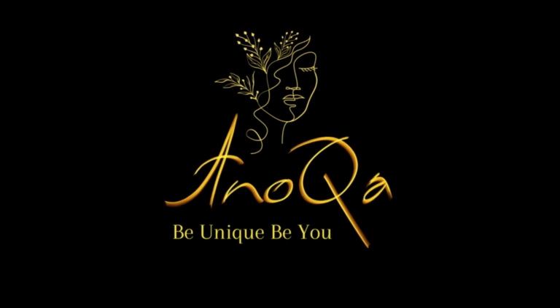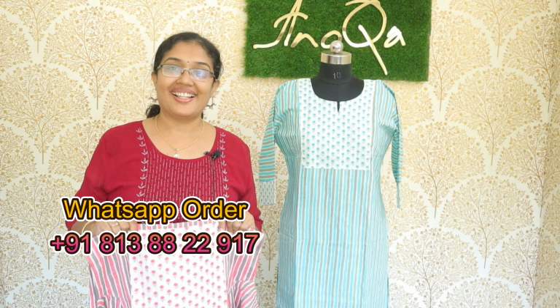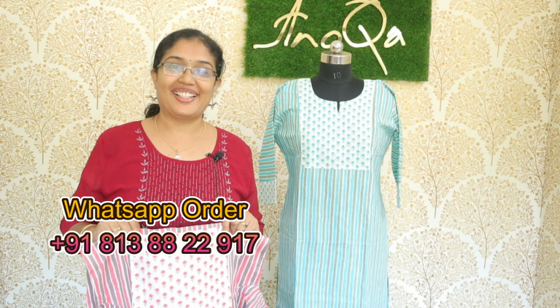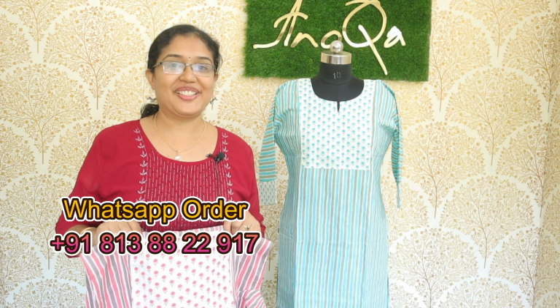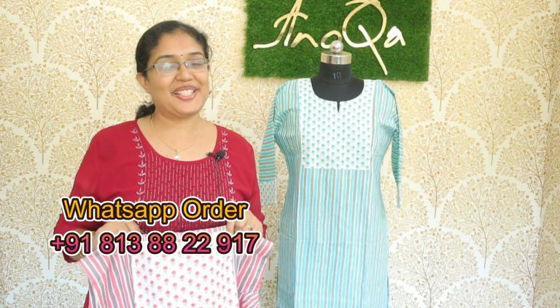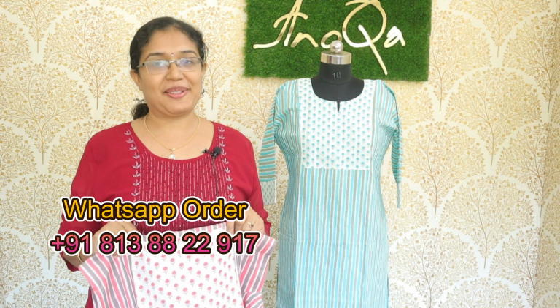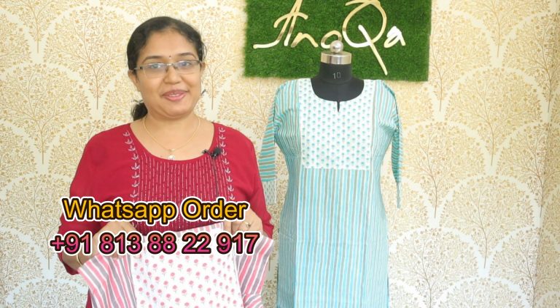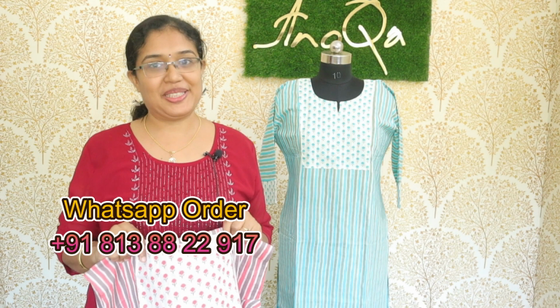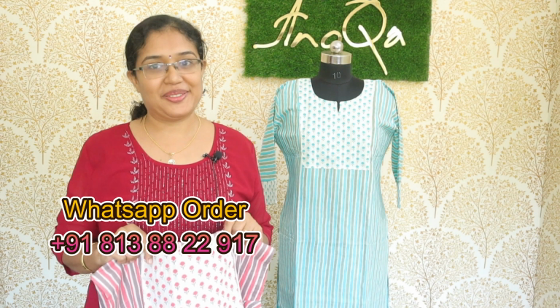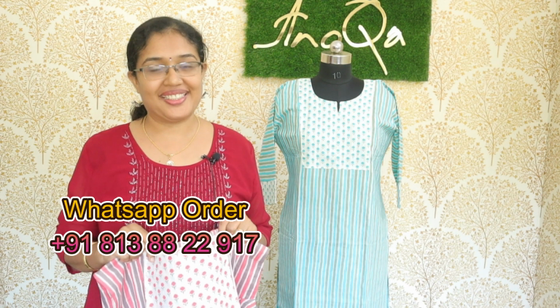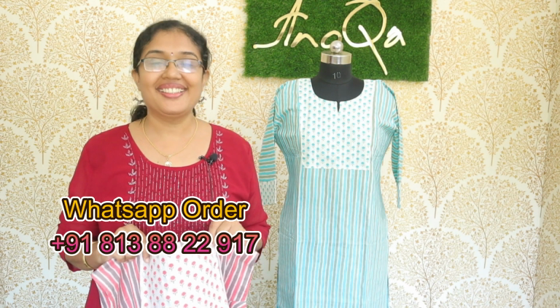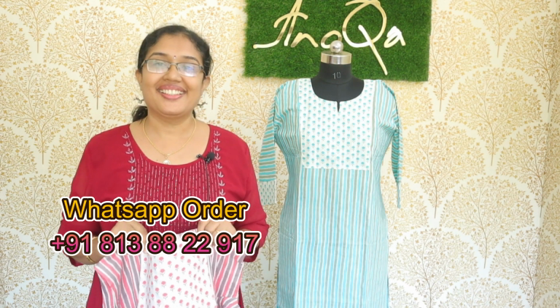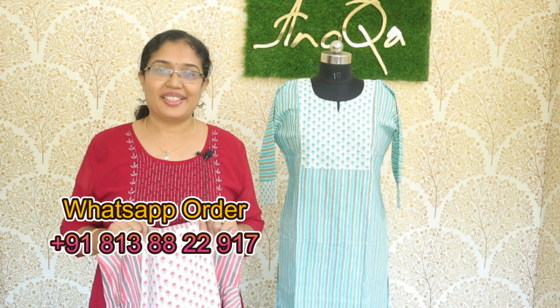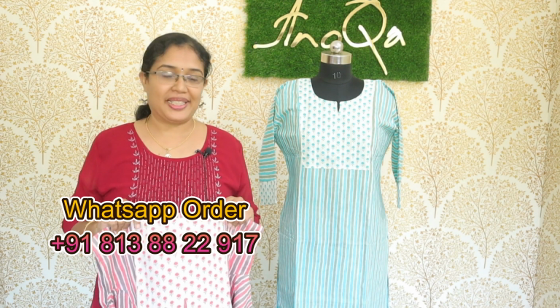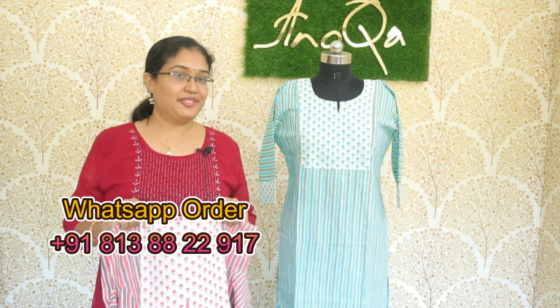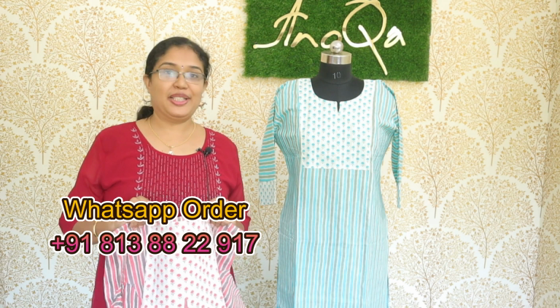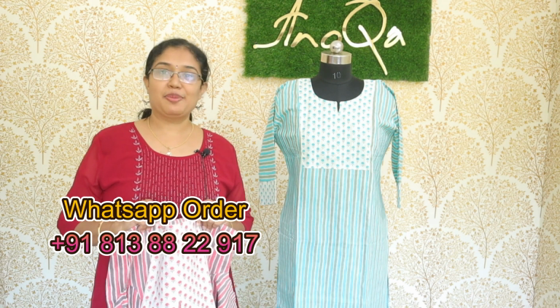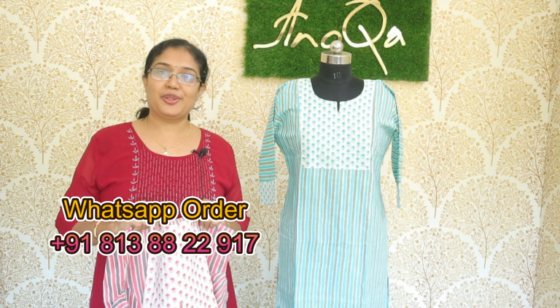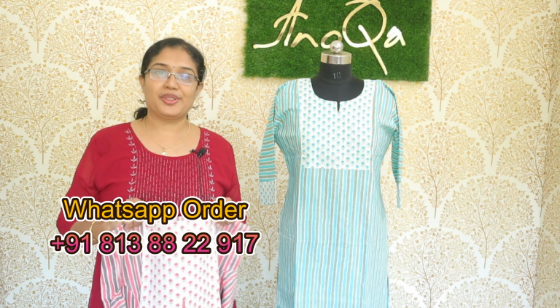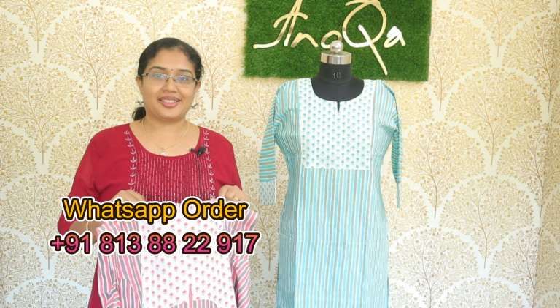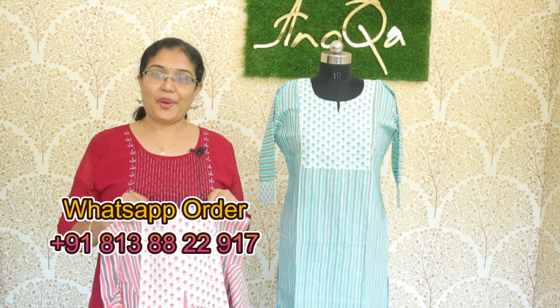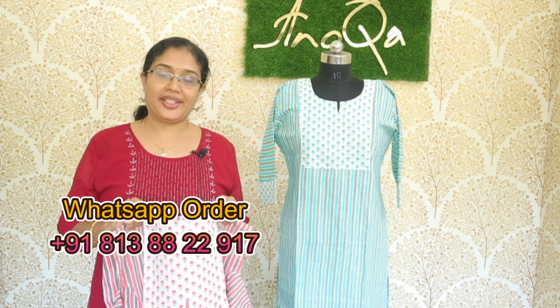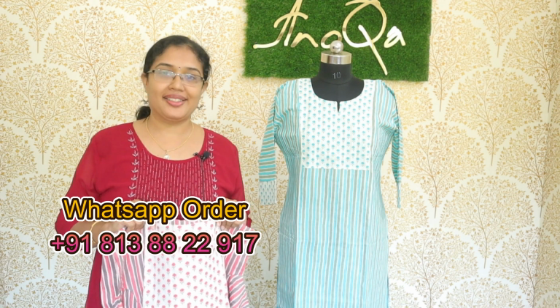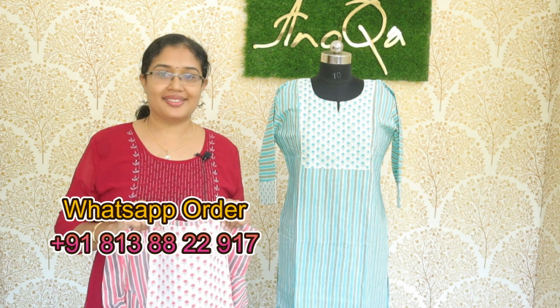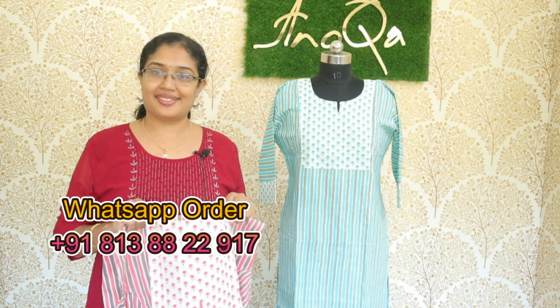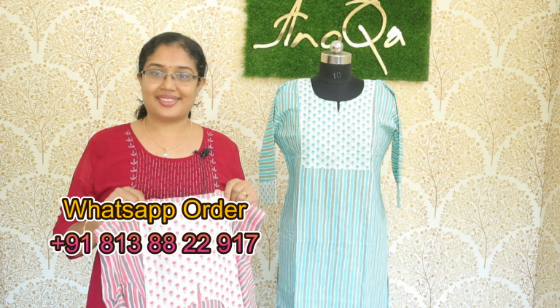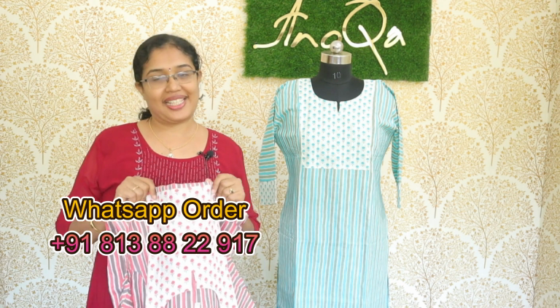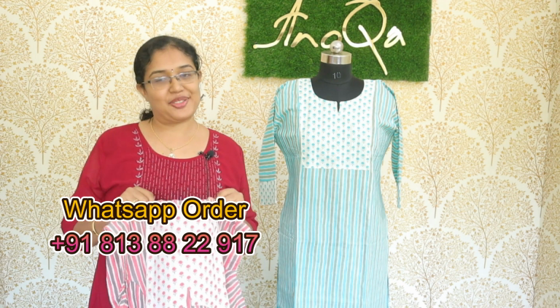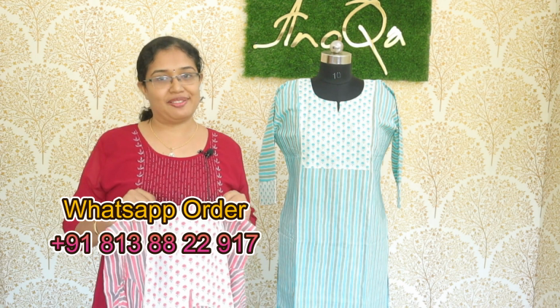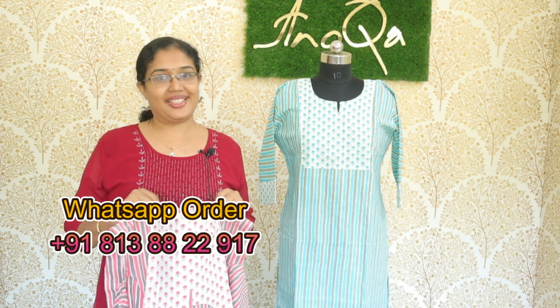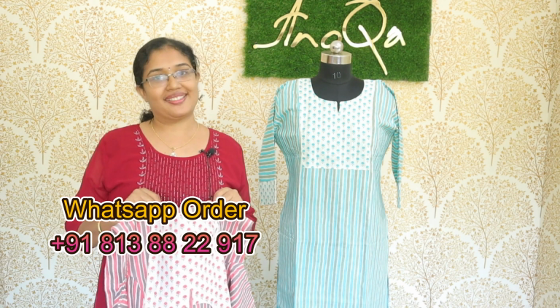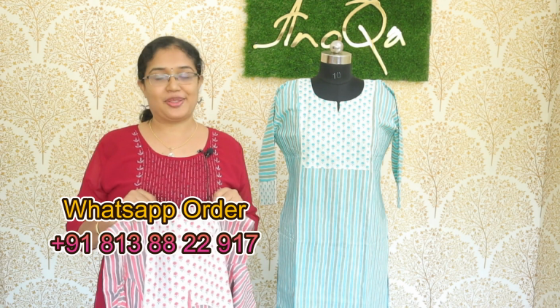Hello dear, welcome to Anoka. This is a cotton casual wear kit.